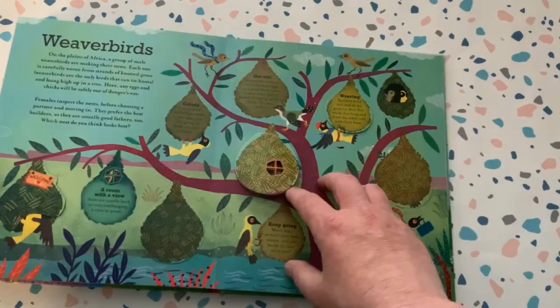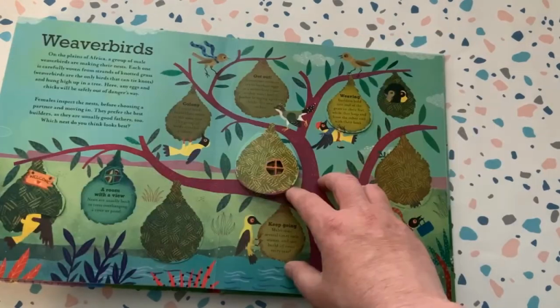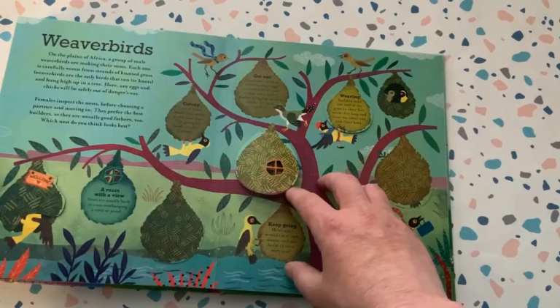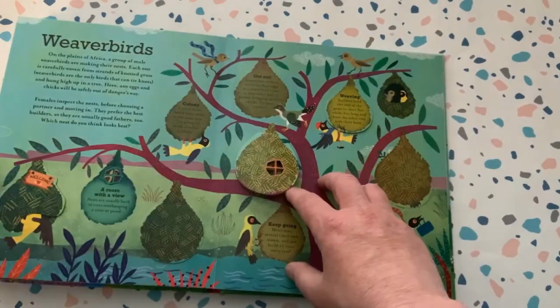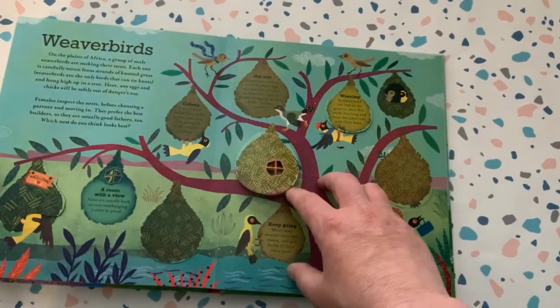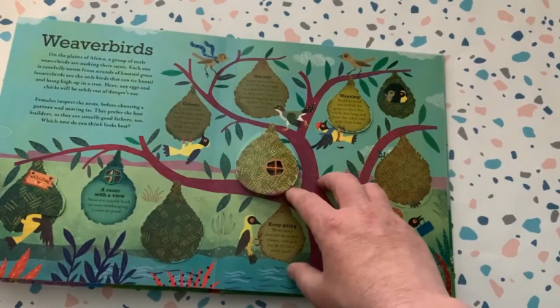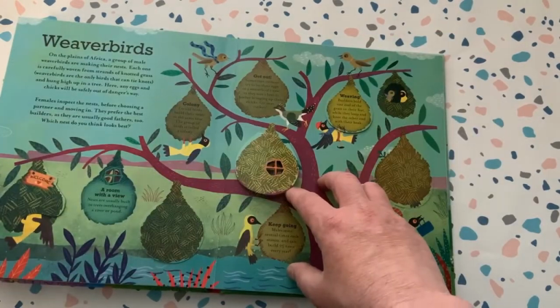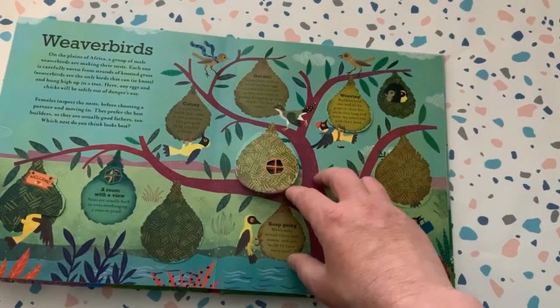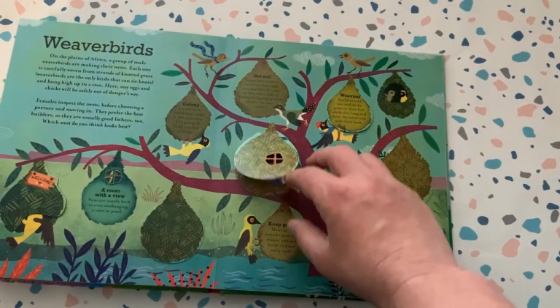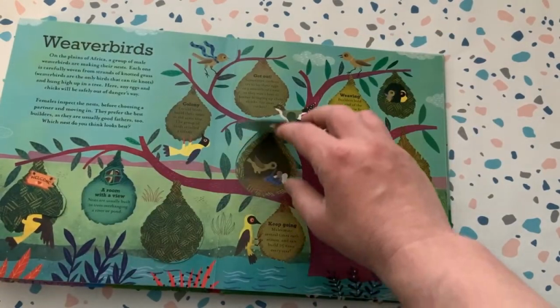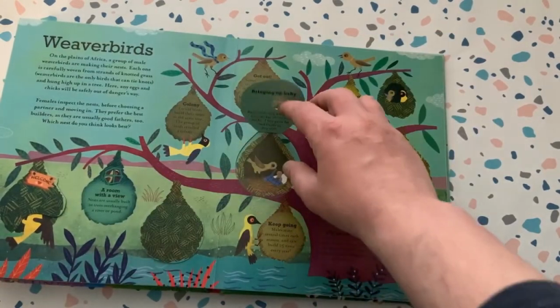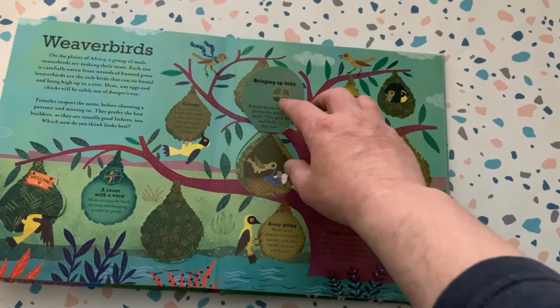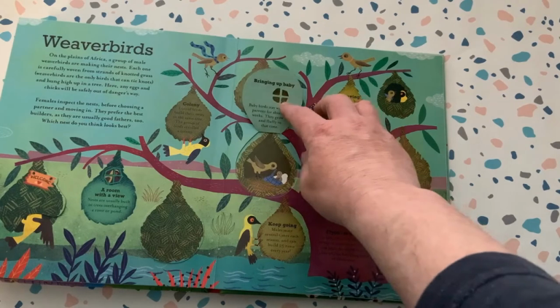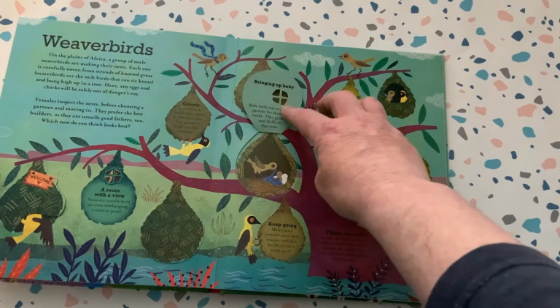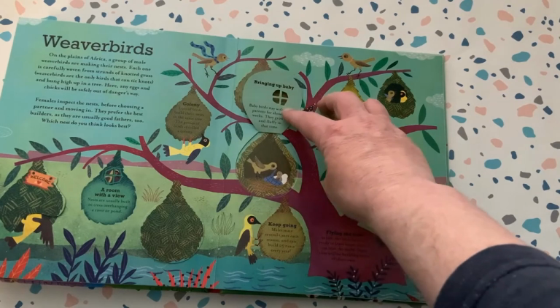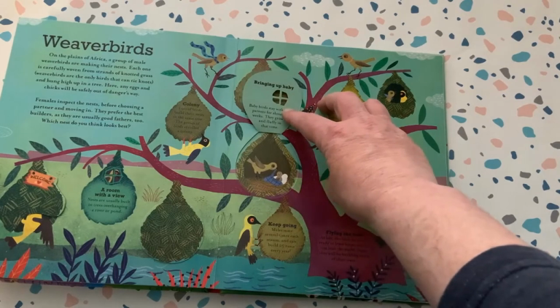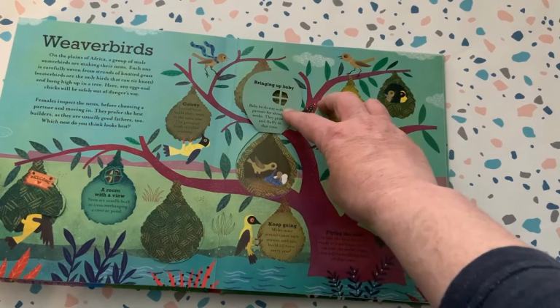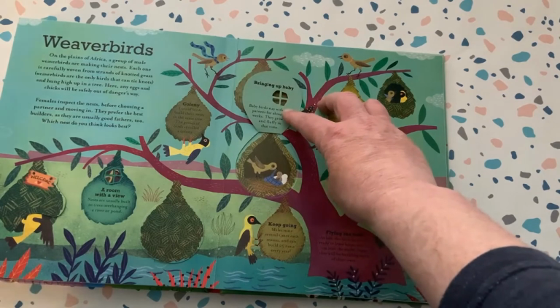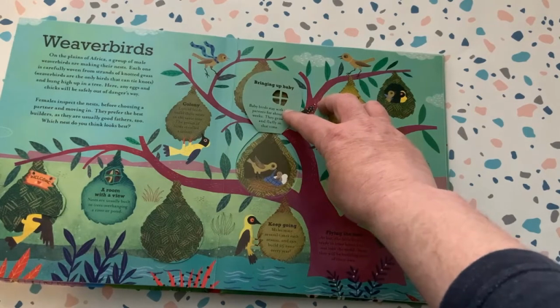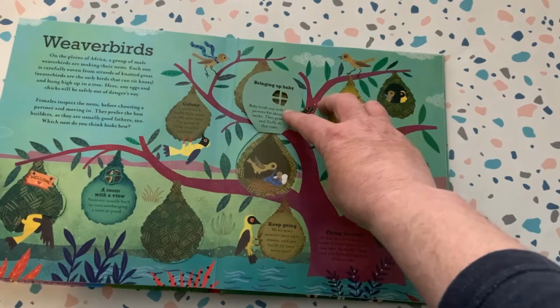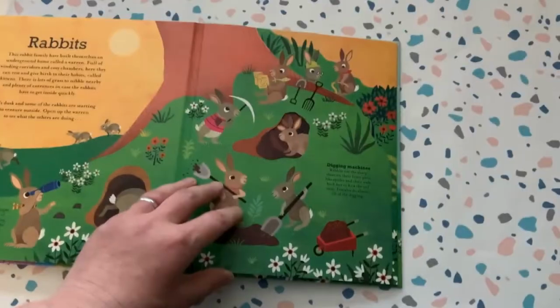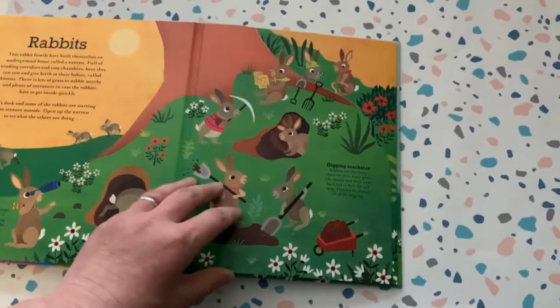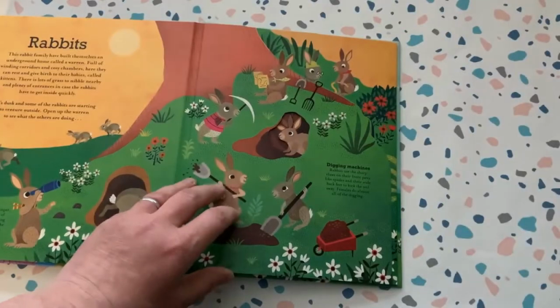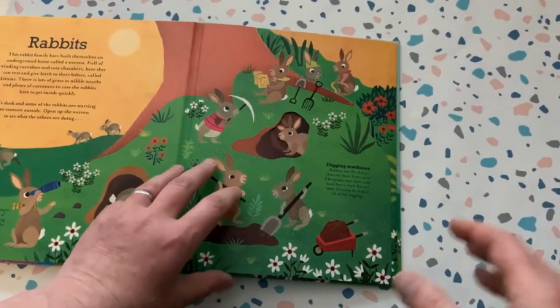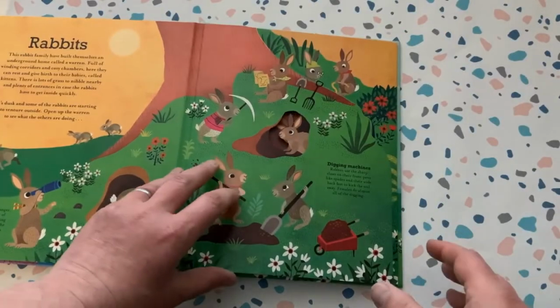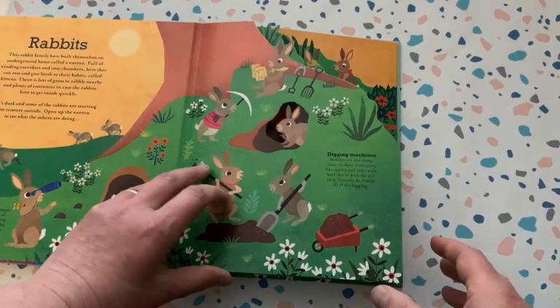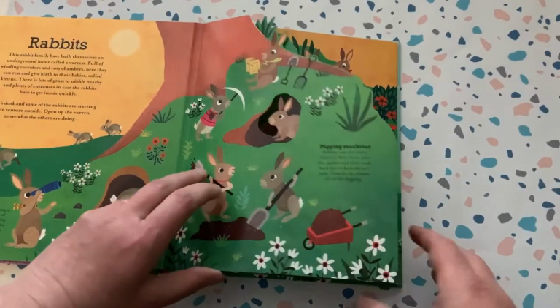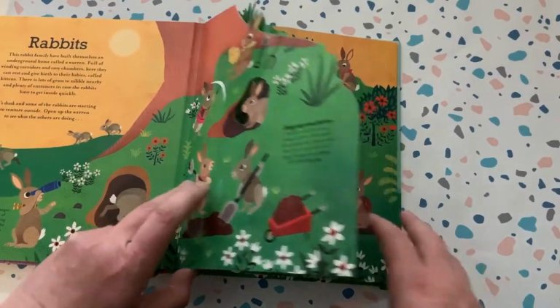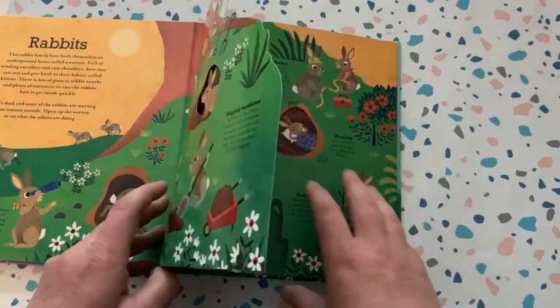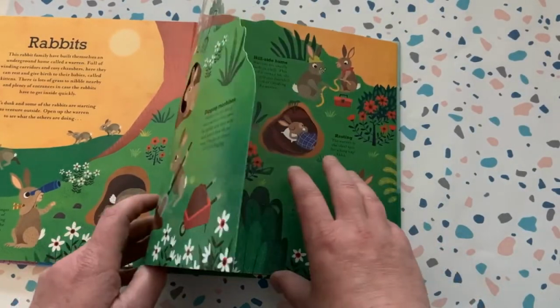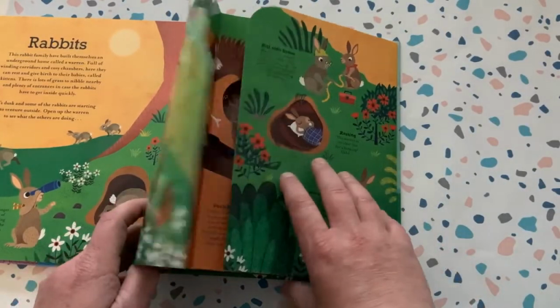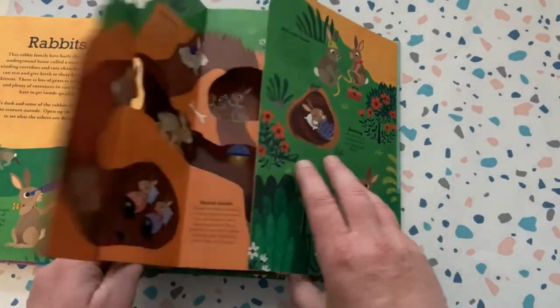The female weaver bird likes to inspect the nest before she moves in, whilst the rabbits have built a whole network of intricate tunnels.